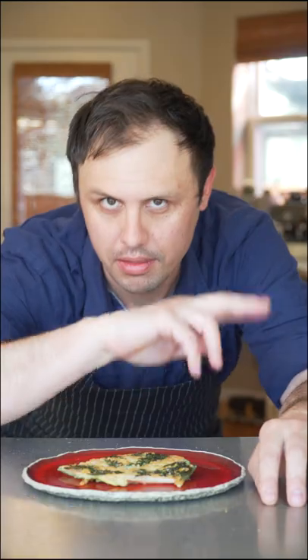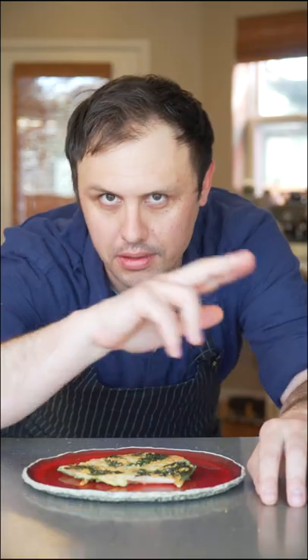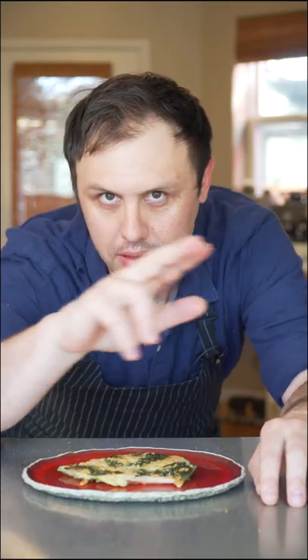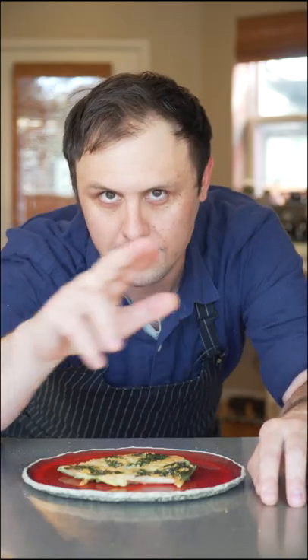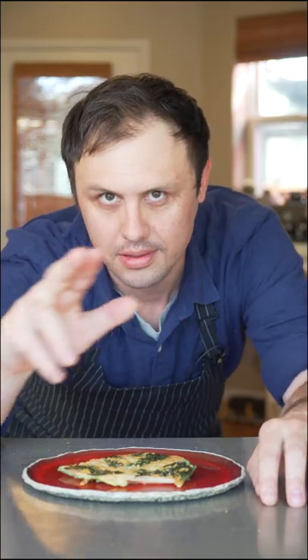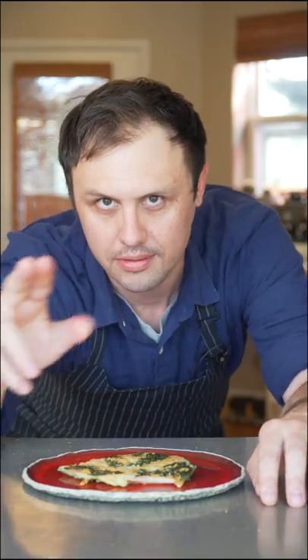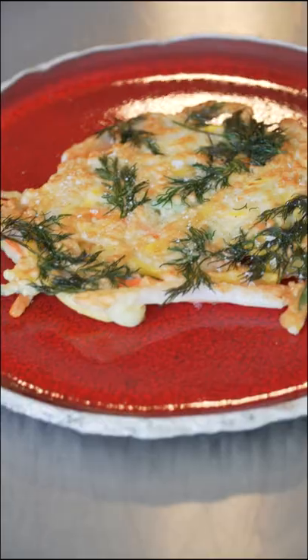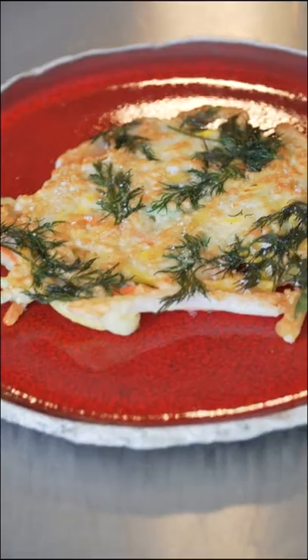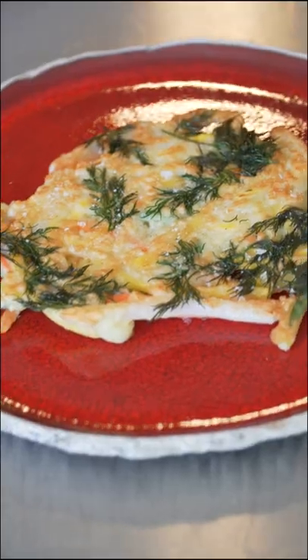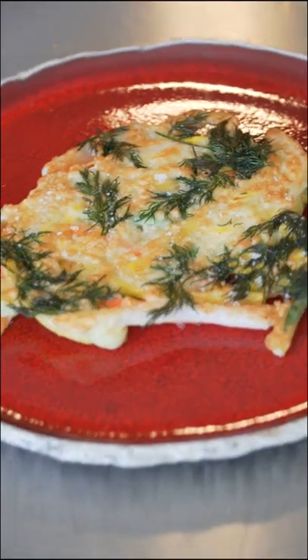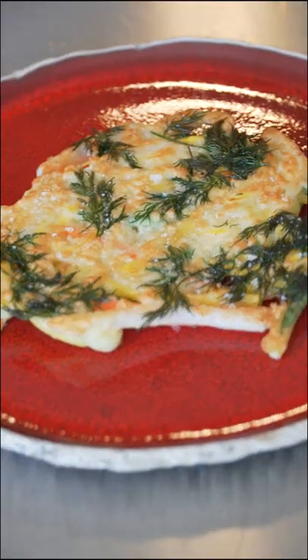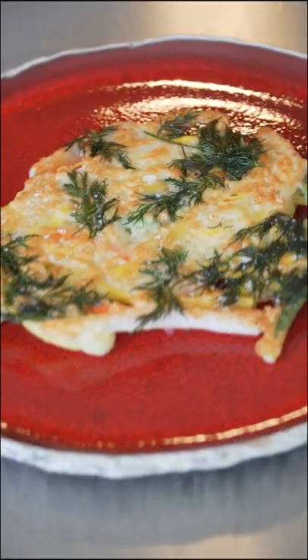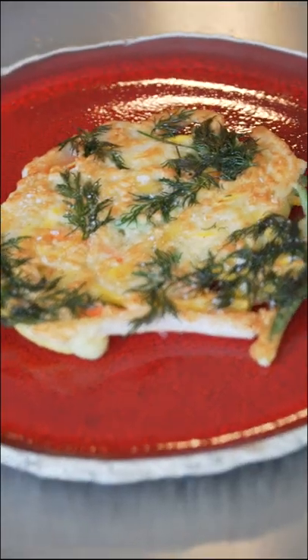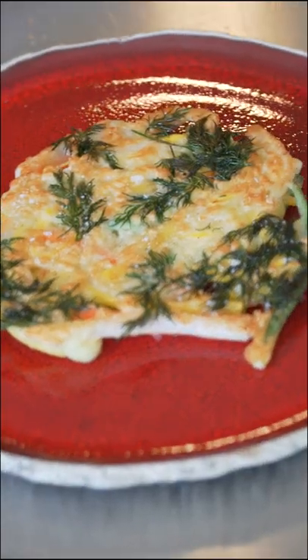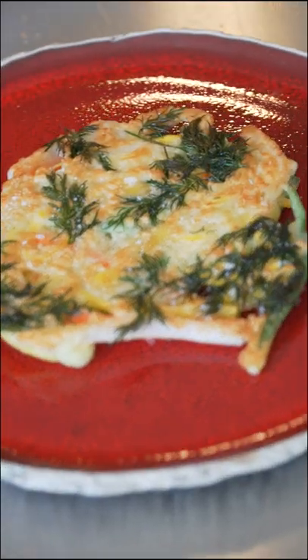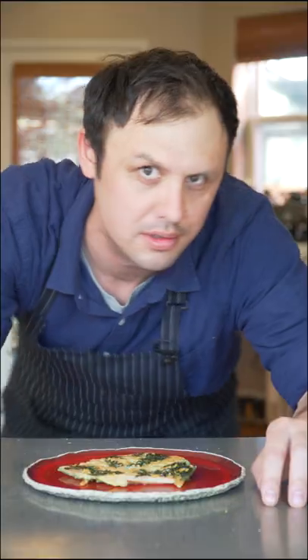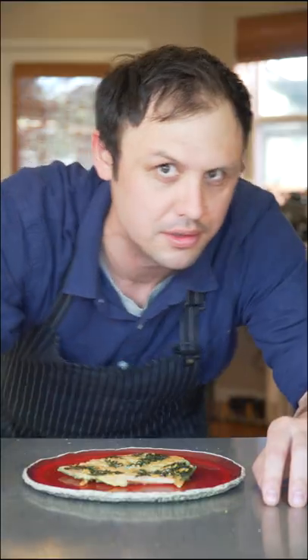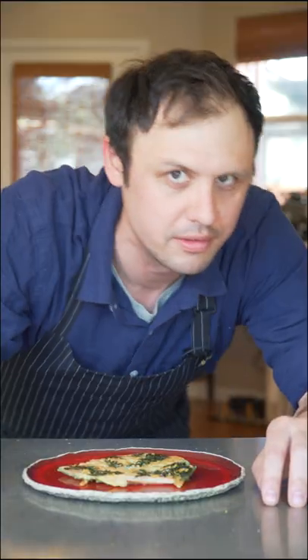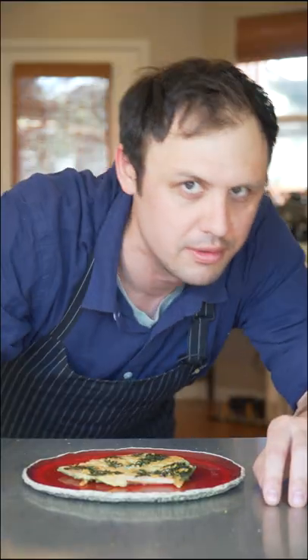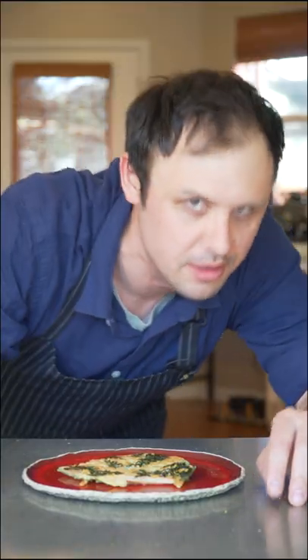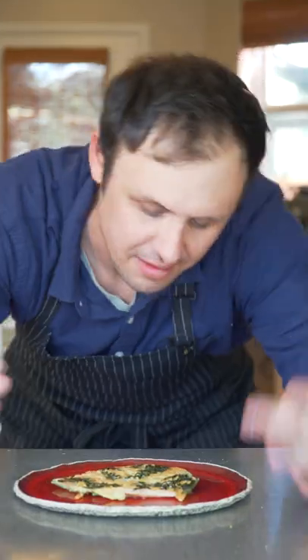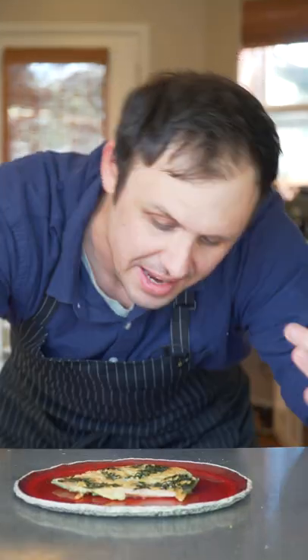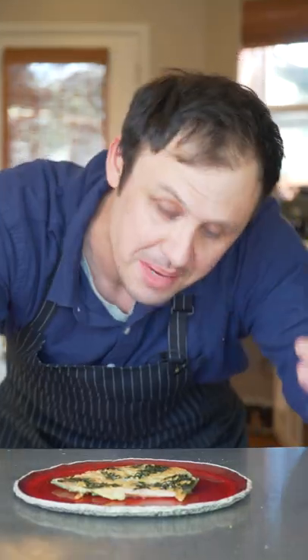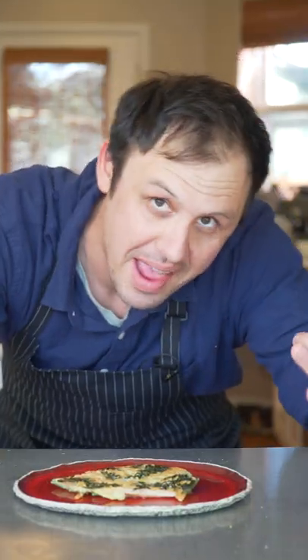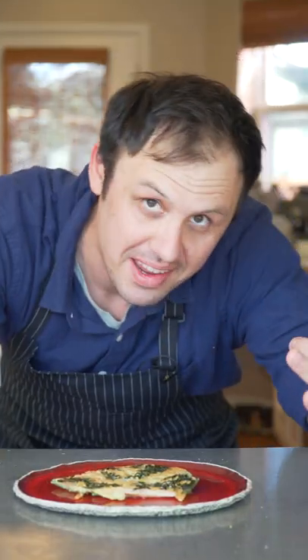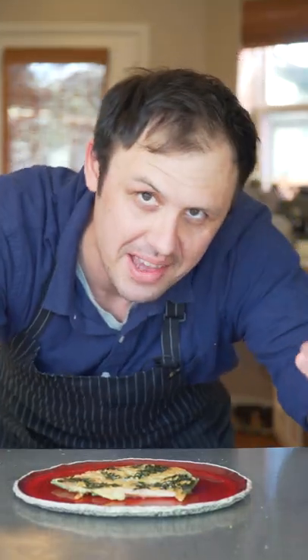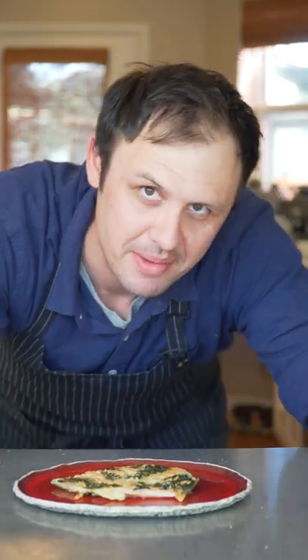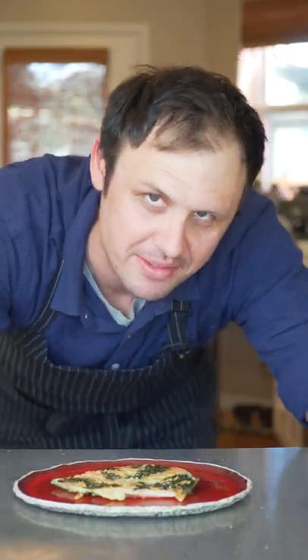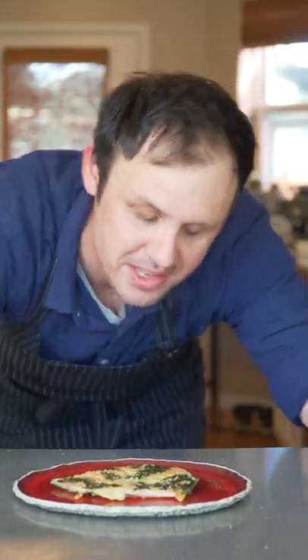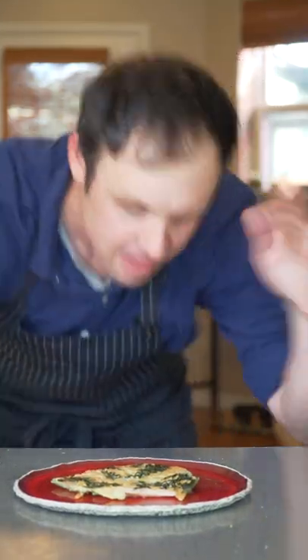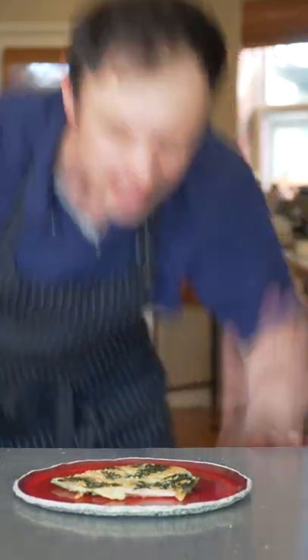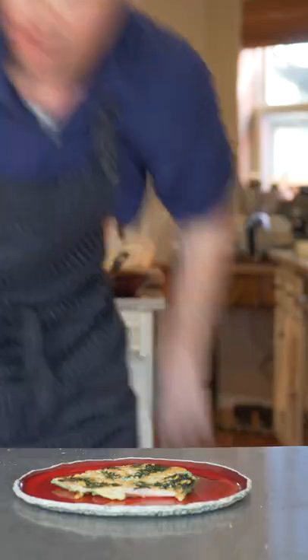This is the vegetarian recipe you've been searching for. Veggie pancakes, my friends. Now let's go!